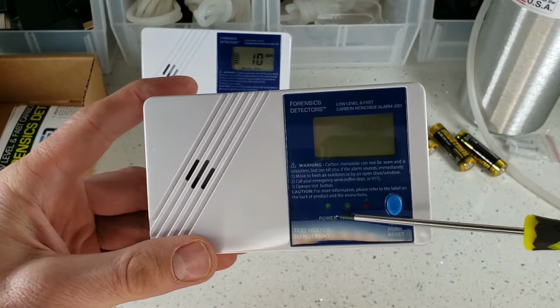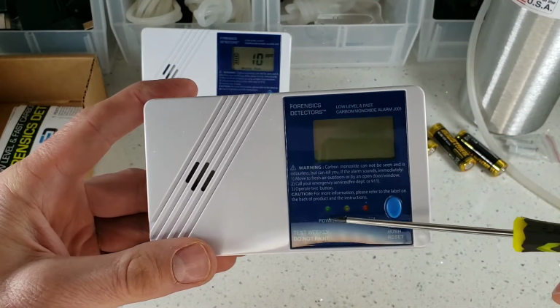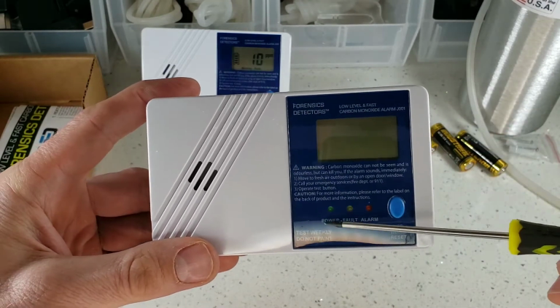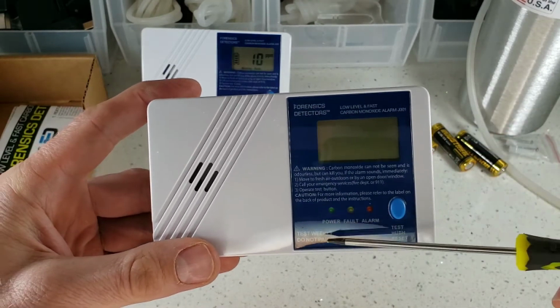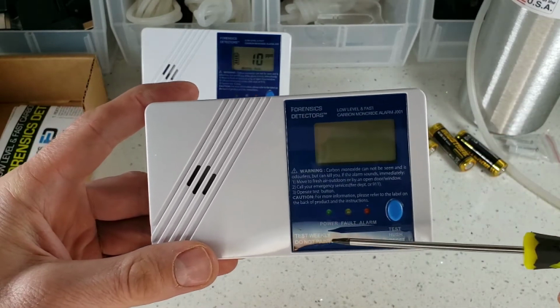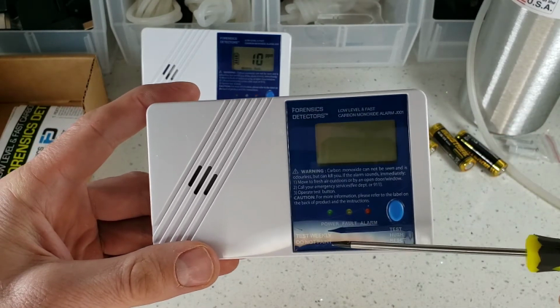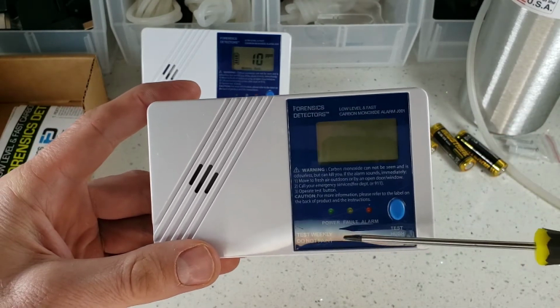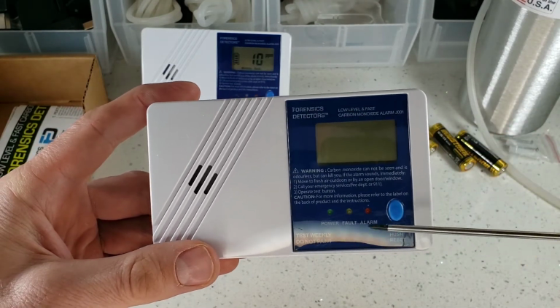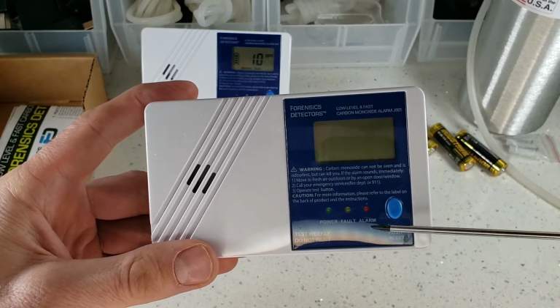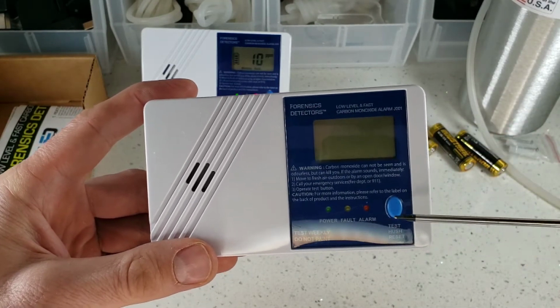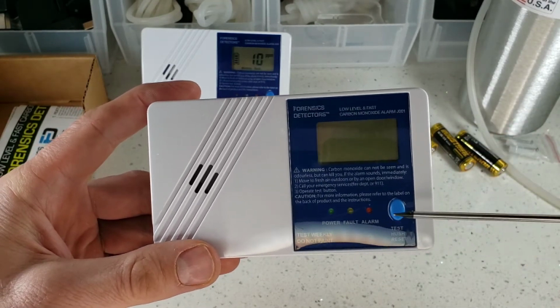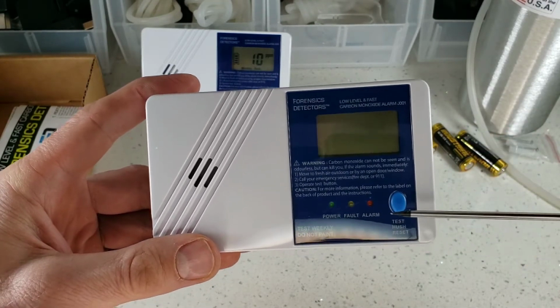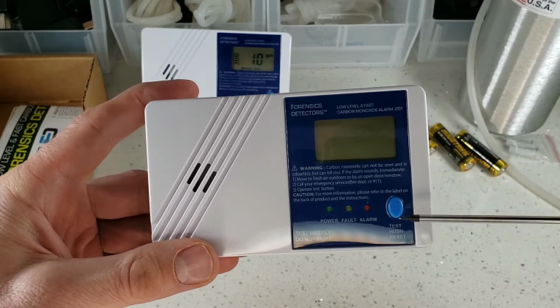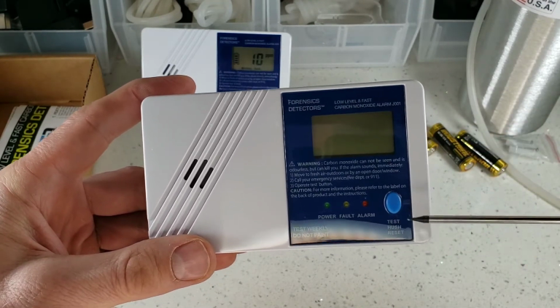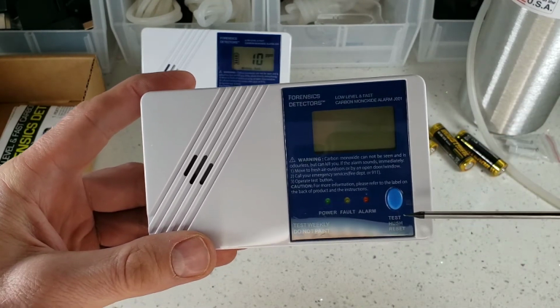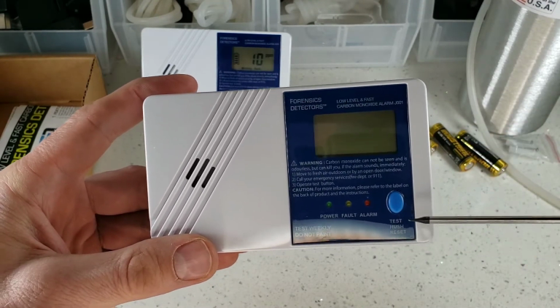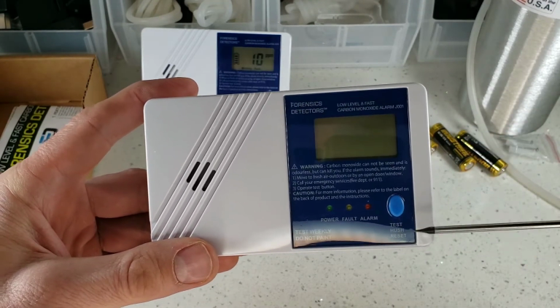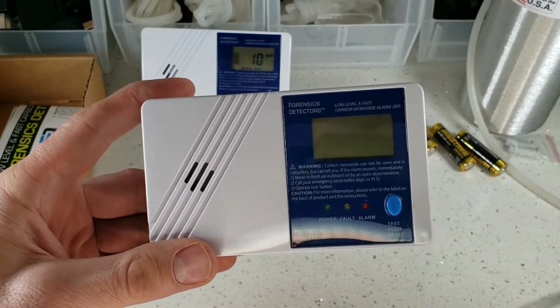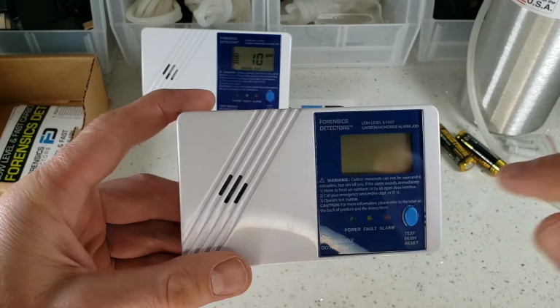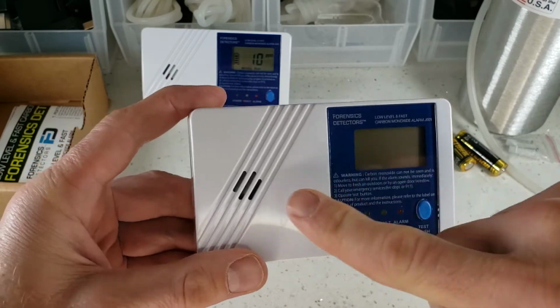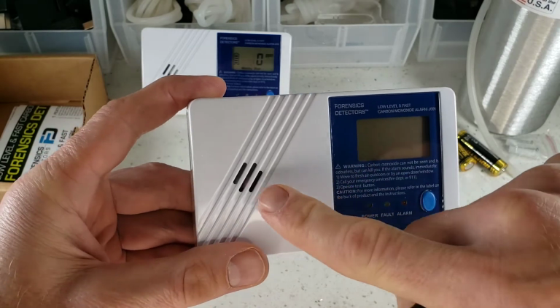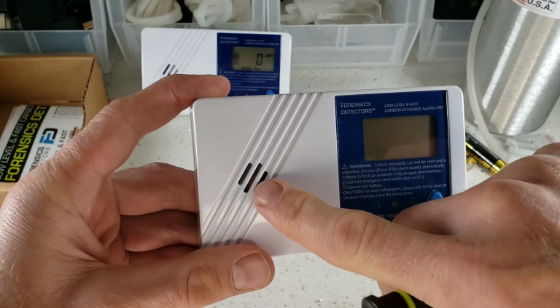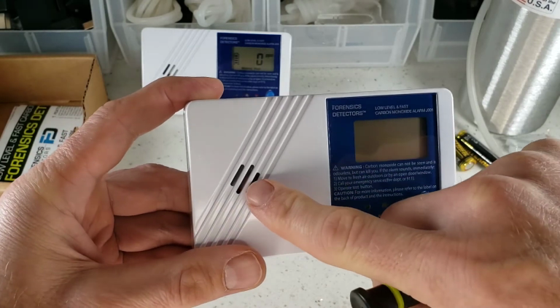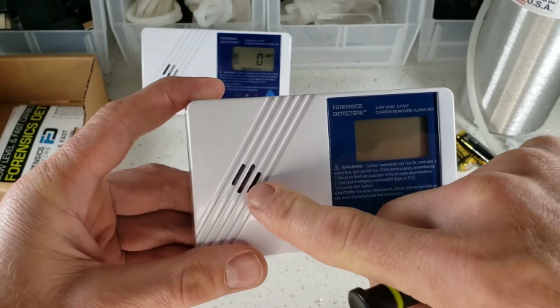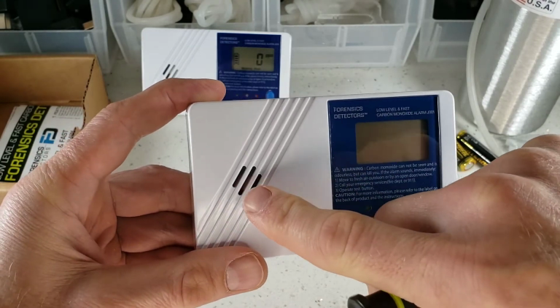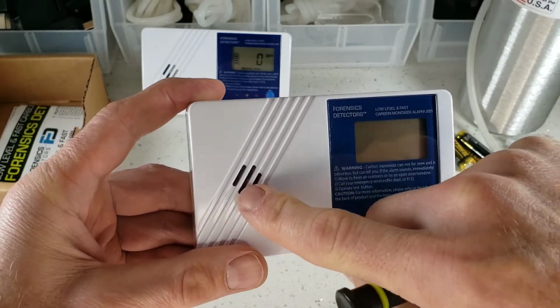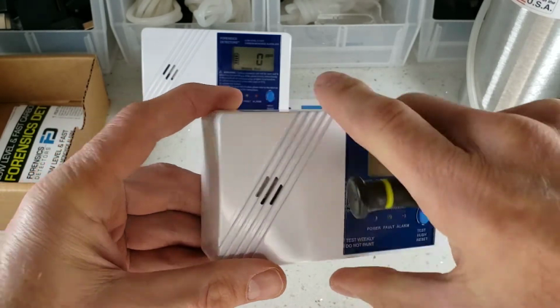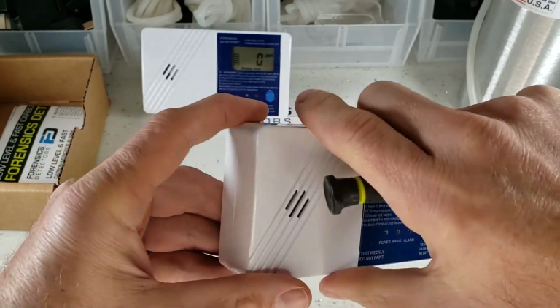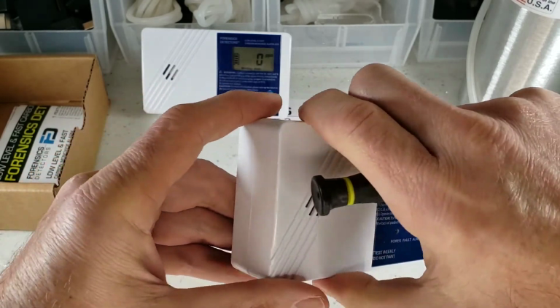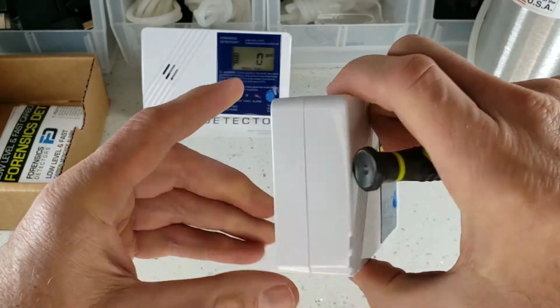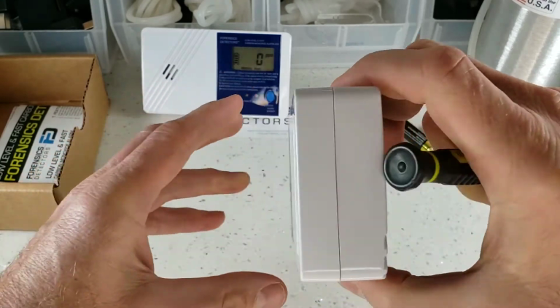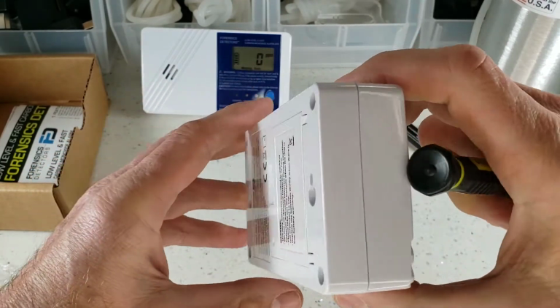Check it out. We have our LEDs: power, fault, alarm. We have a hush button, test button, reset button, and our buzzer alarm, as you just heard.